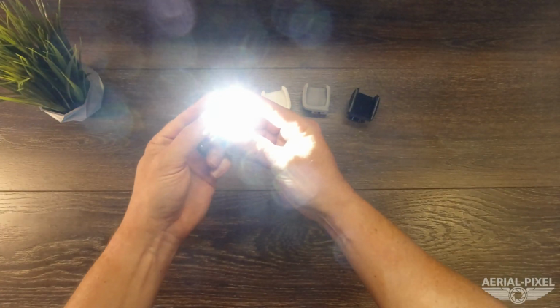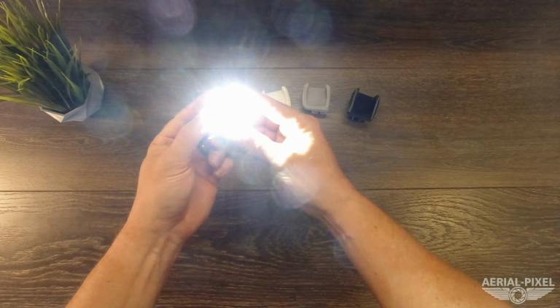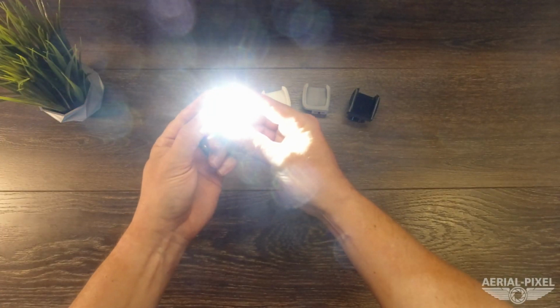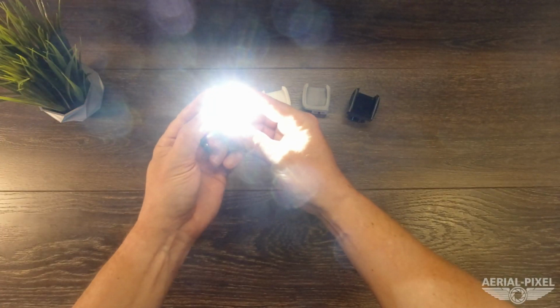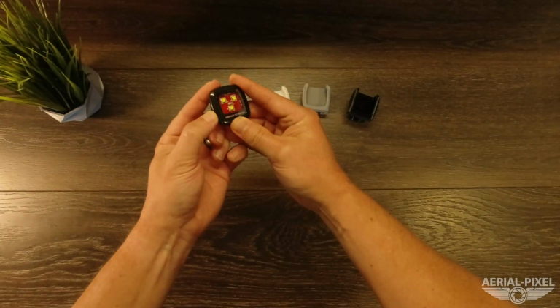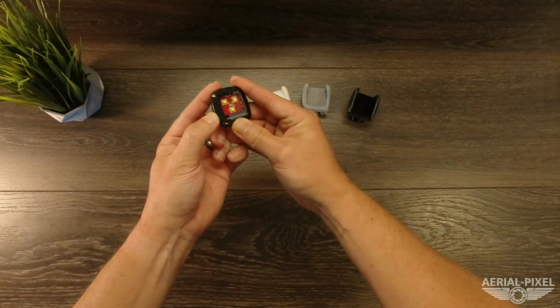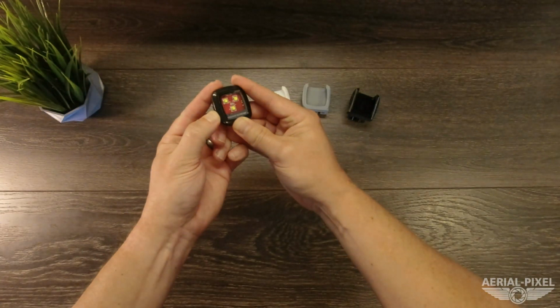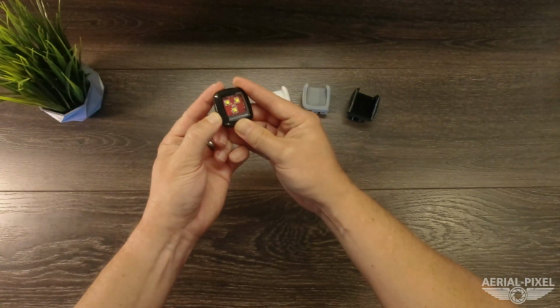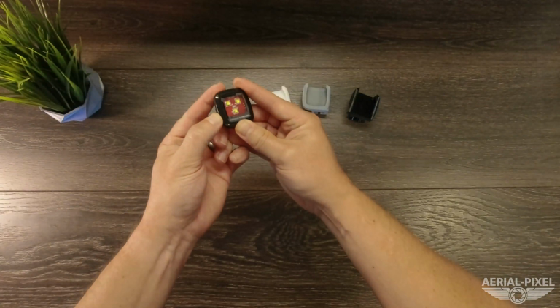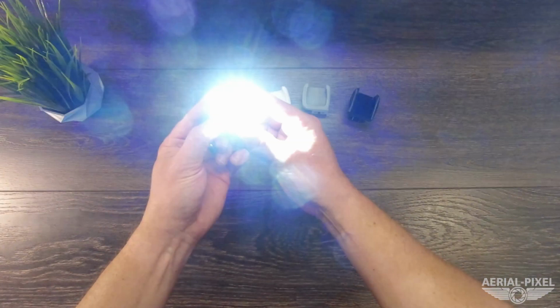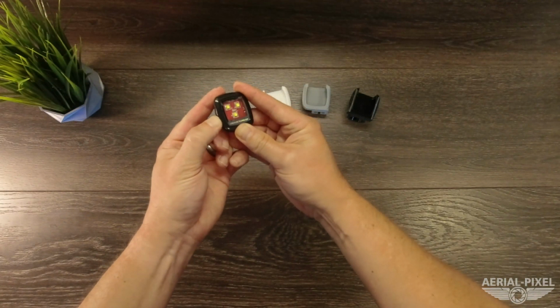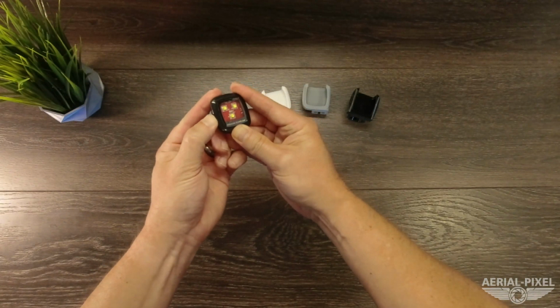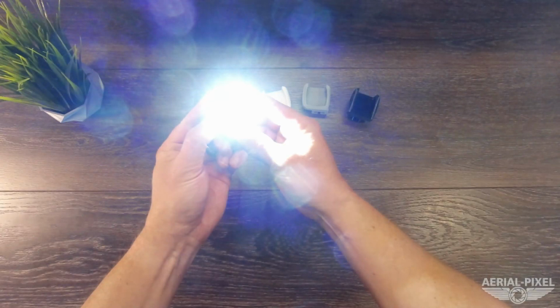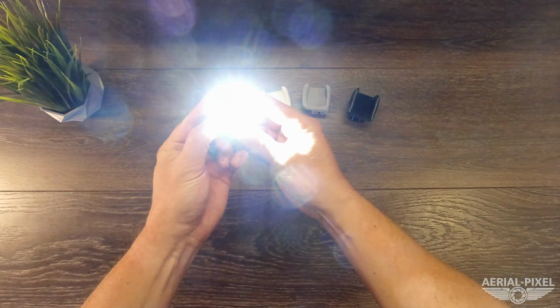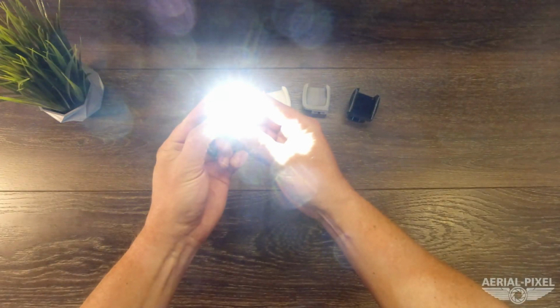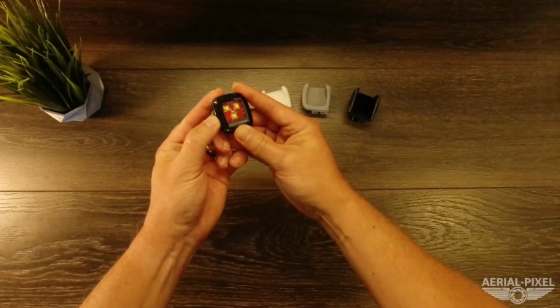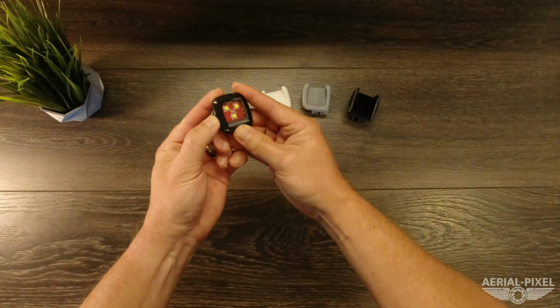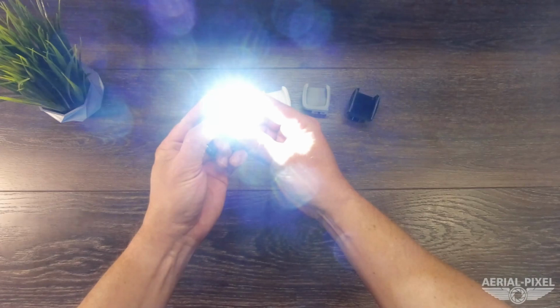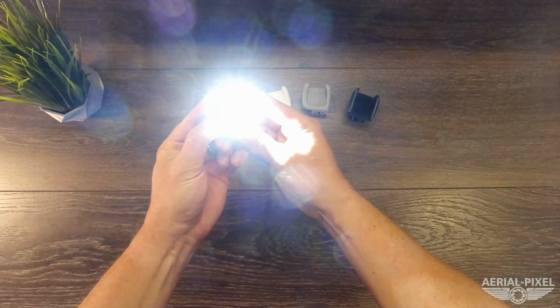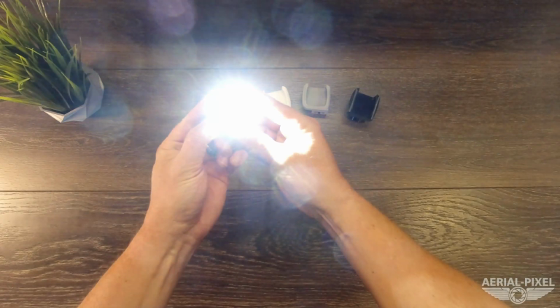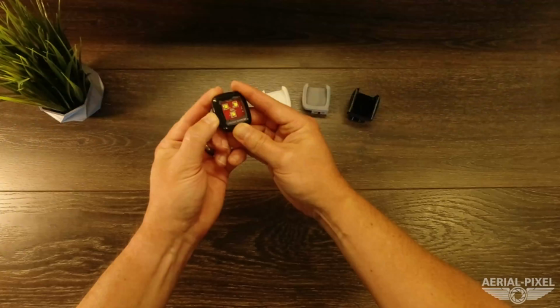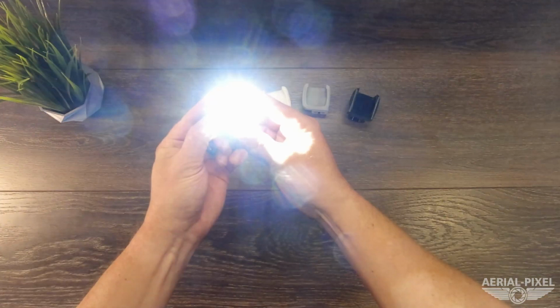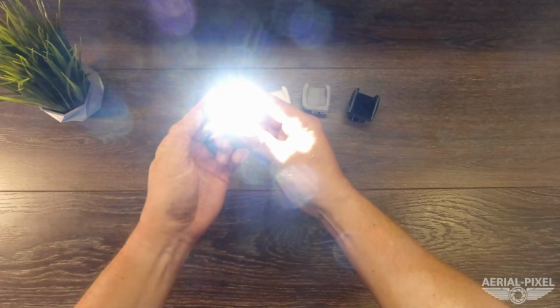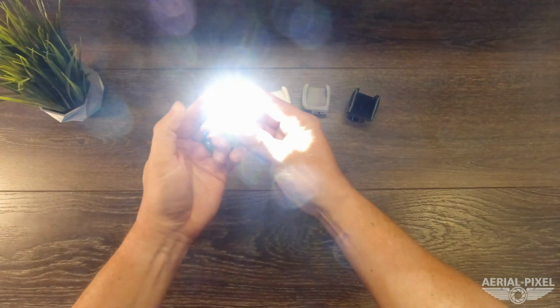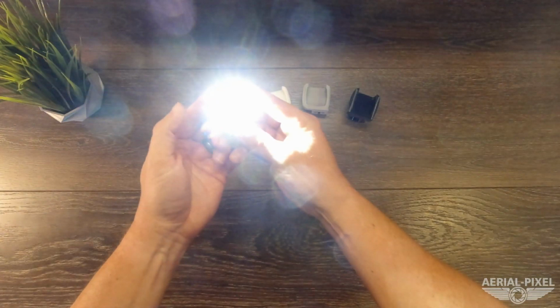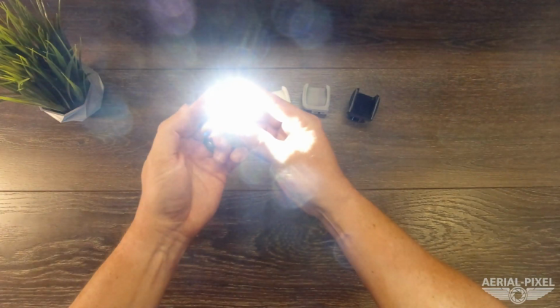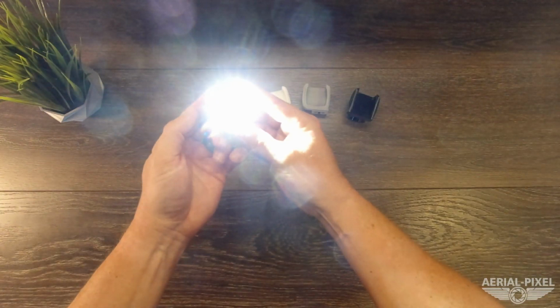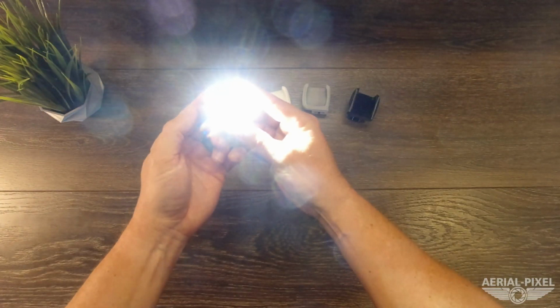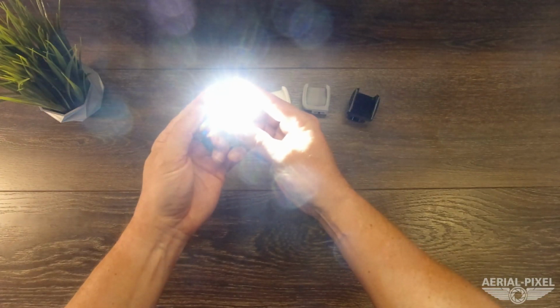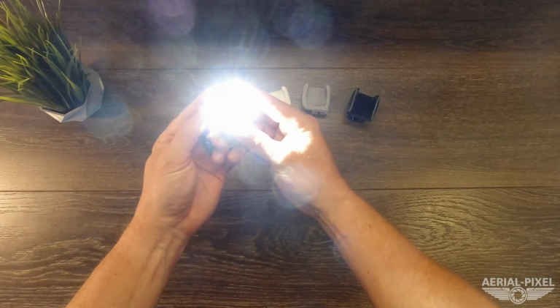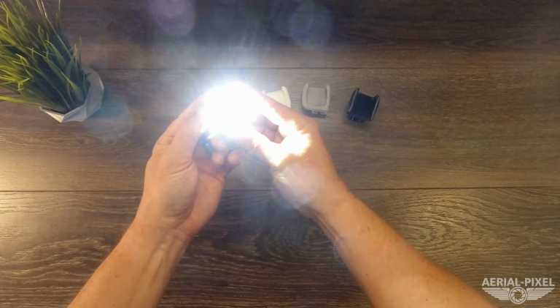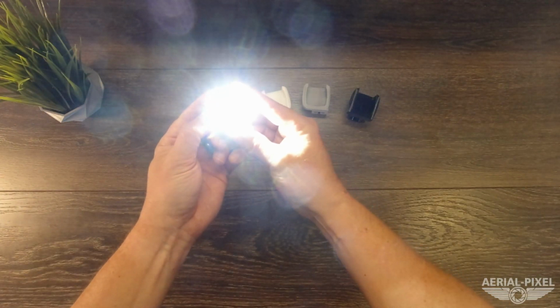So on the bottom switch position is fast, middle is slow, and up is steady on.